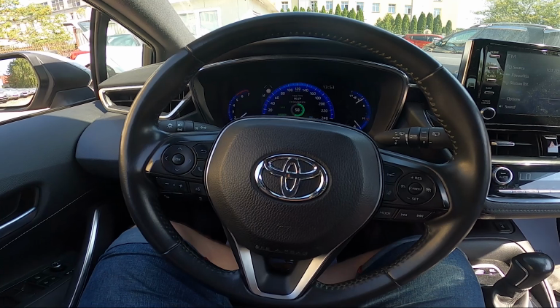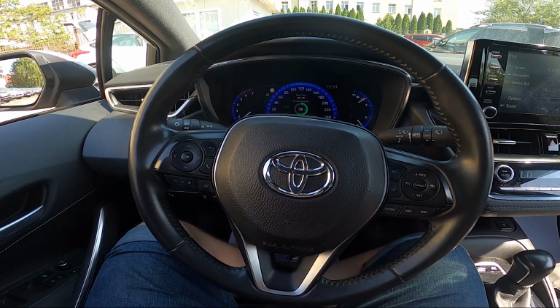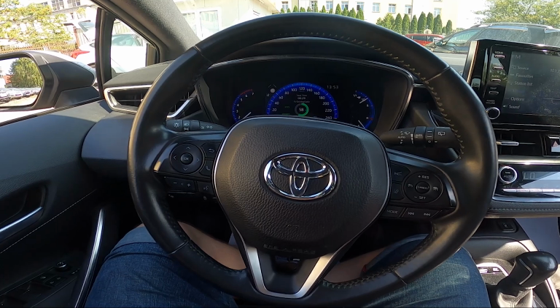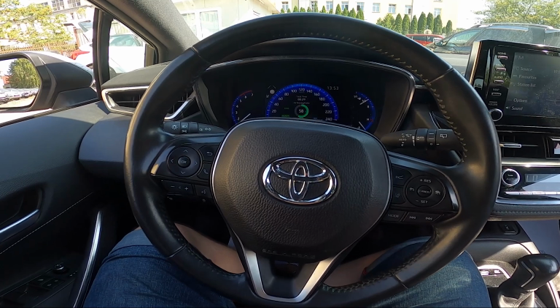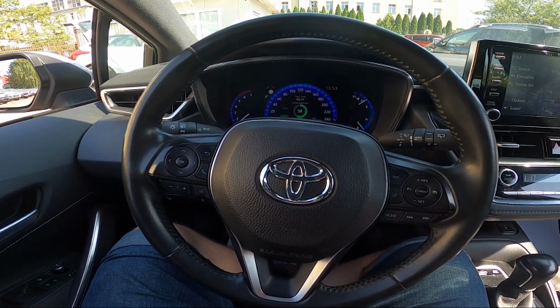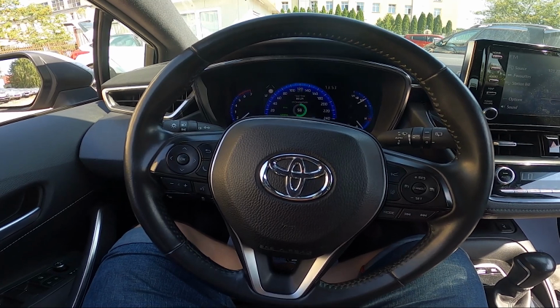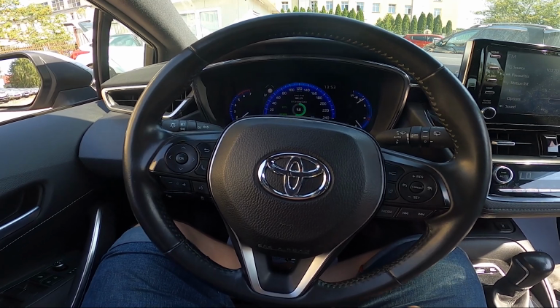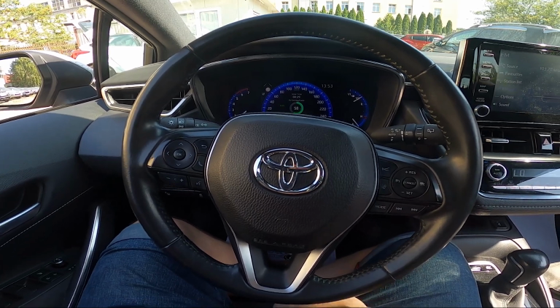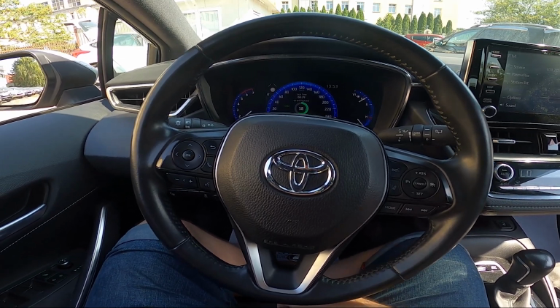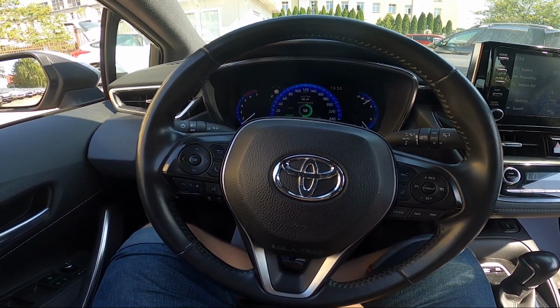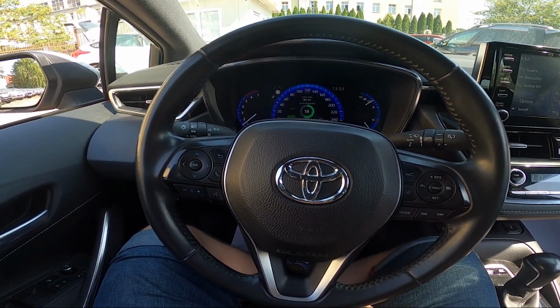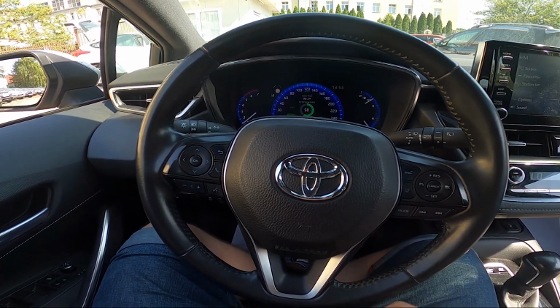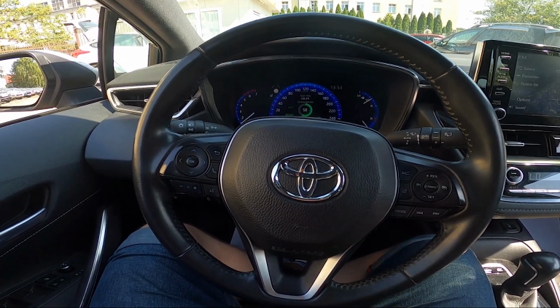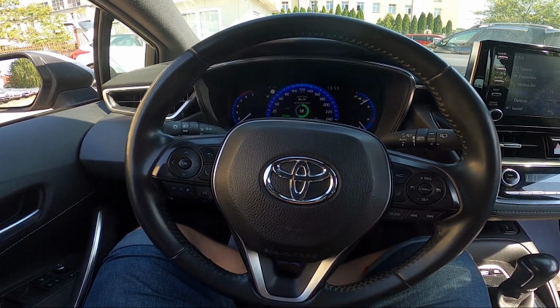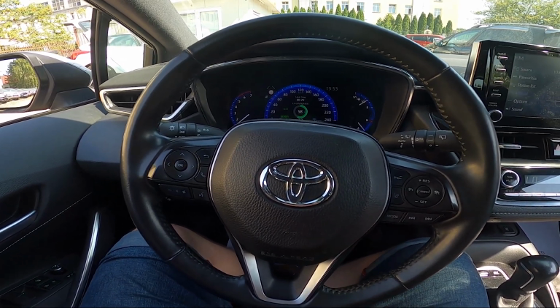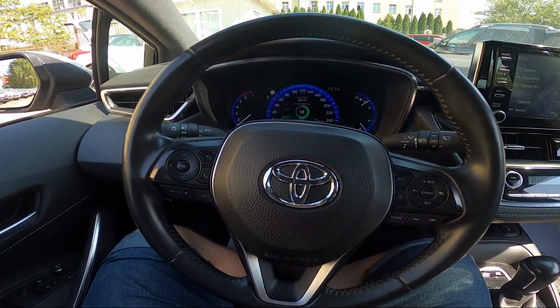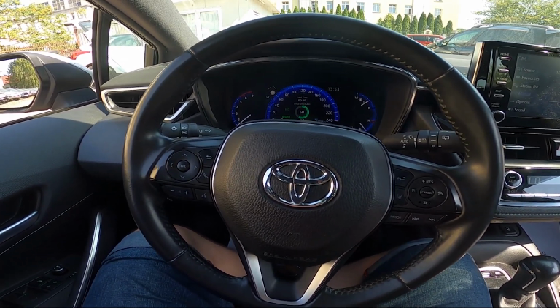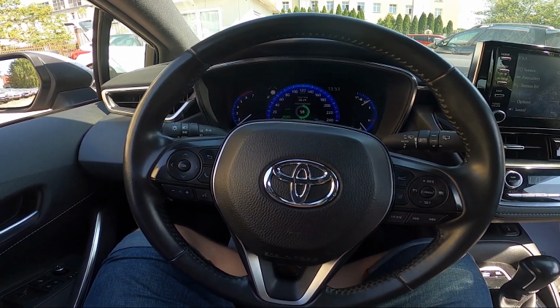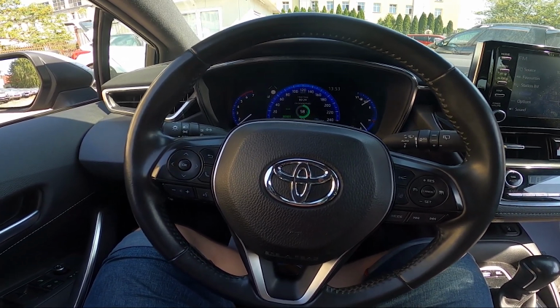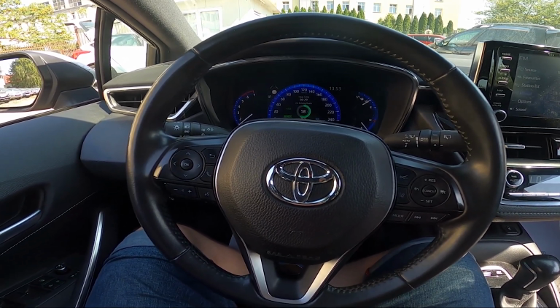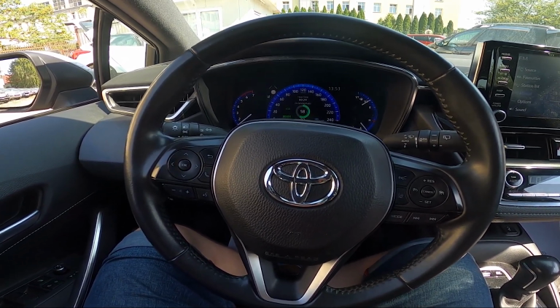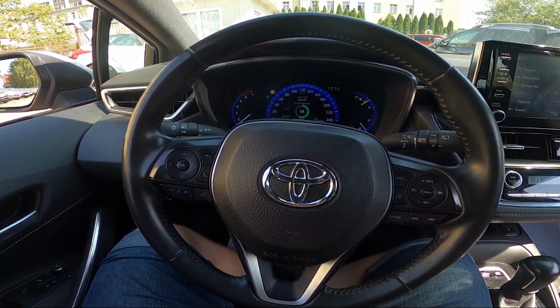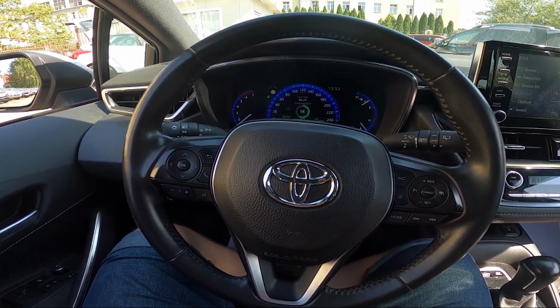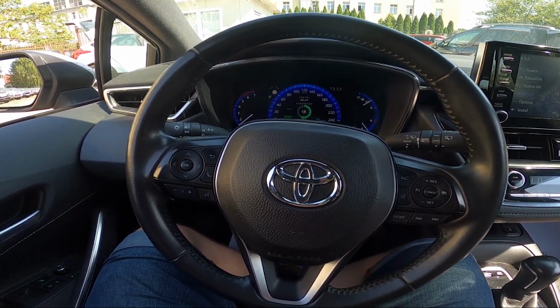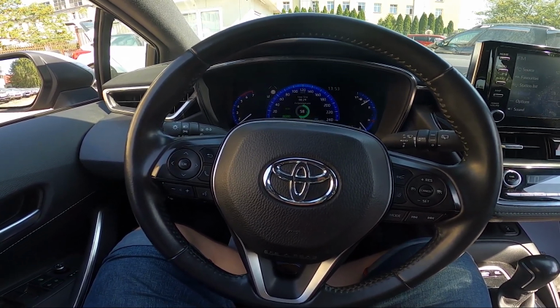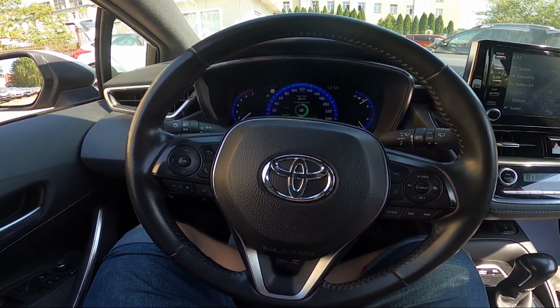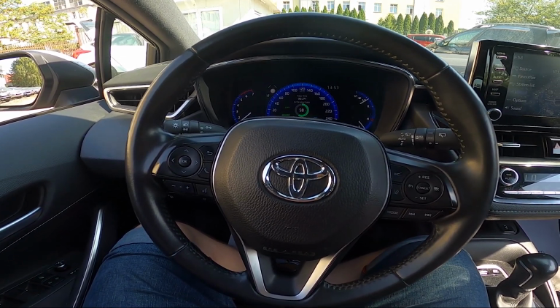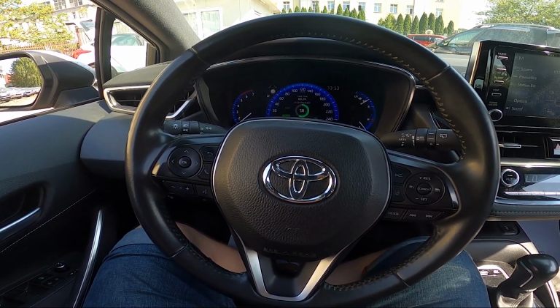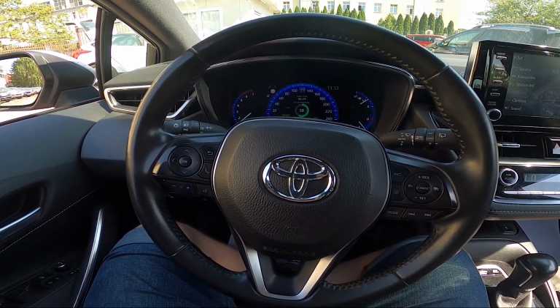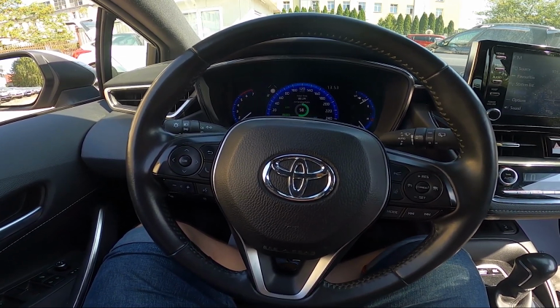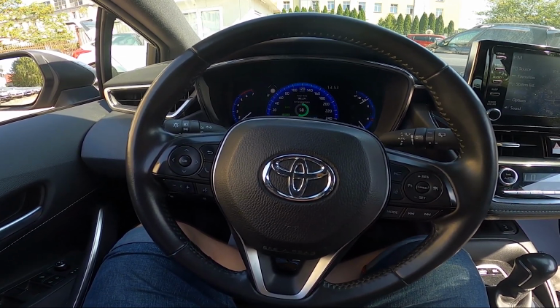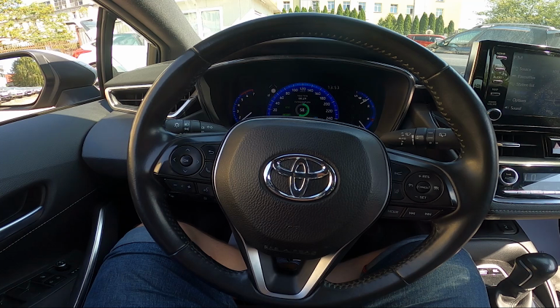Hello, today I'm in Toyota Corolla. In this video I'll show you how to find list of radio stations.